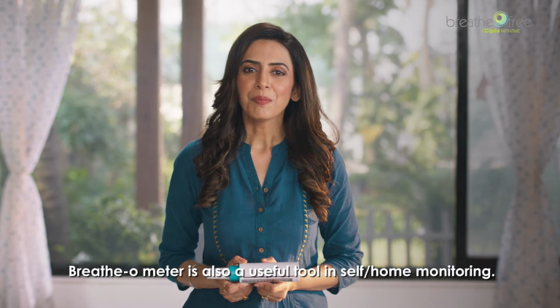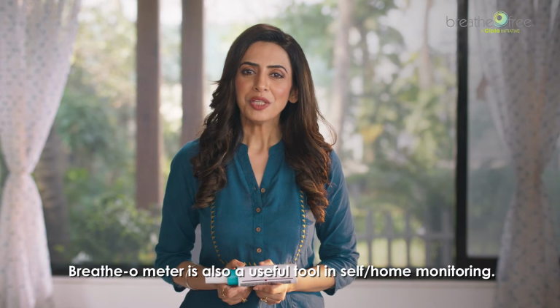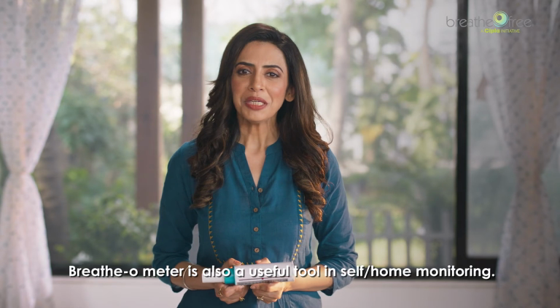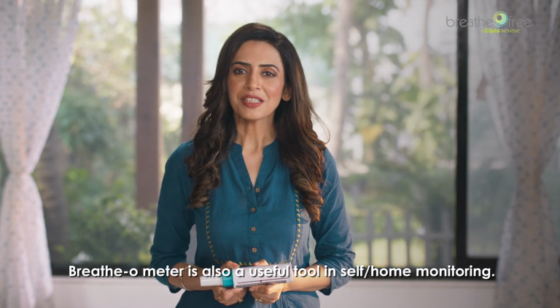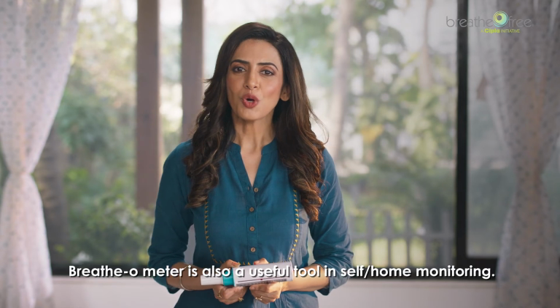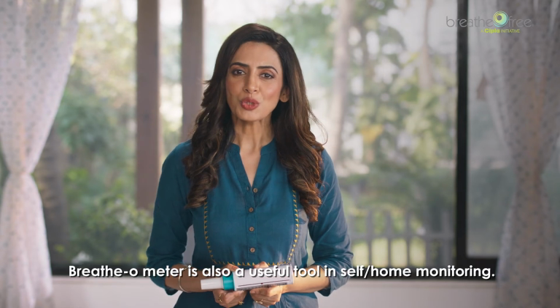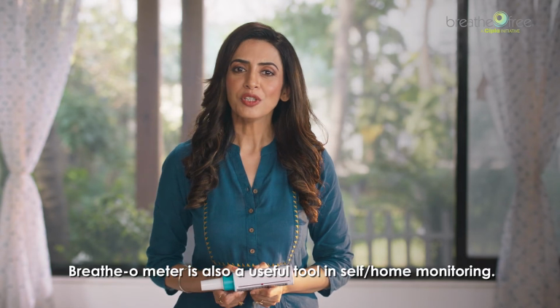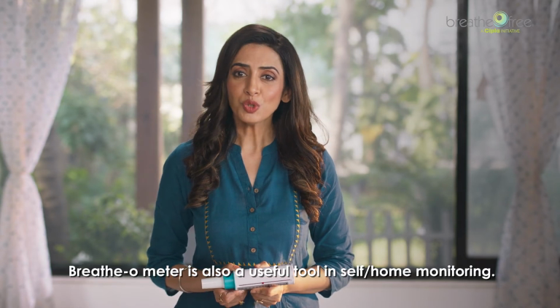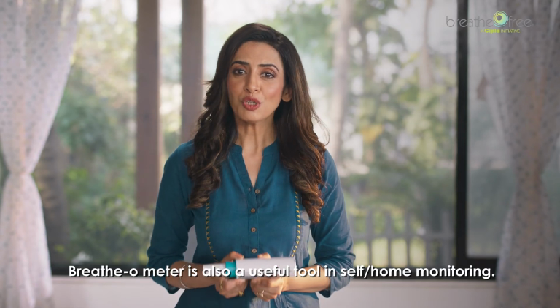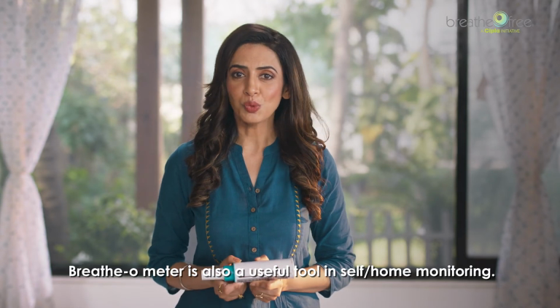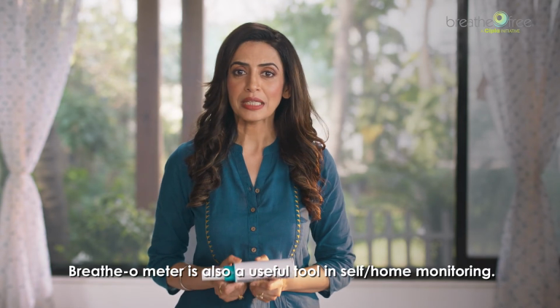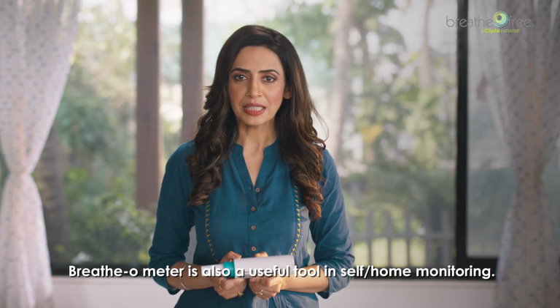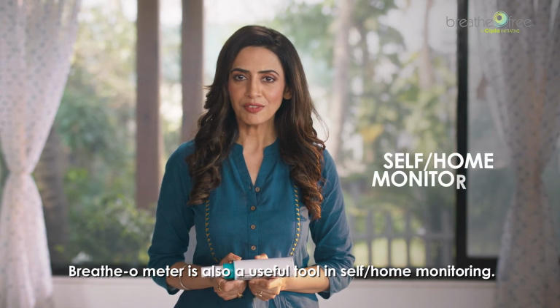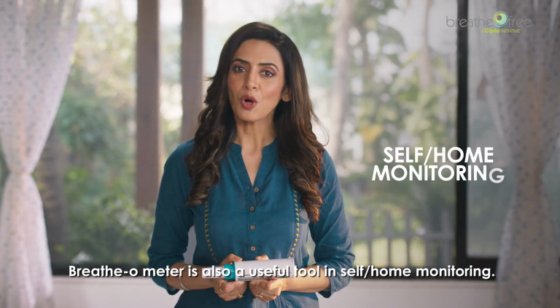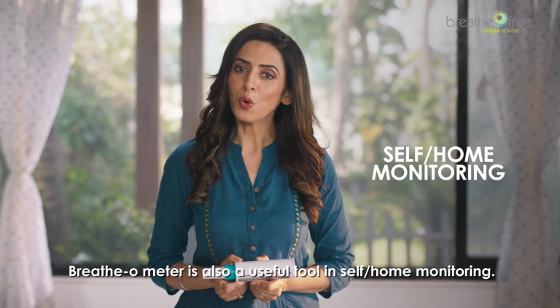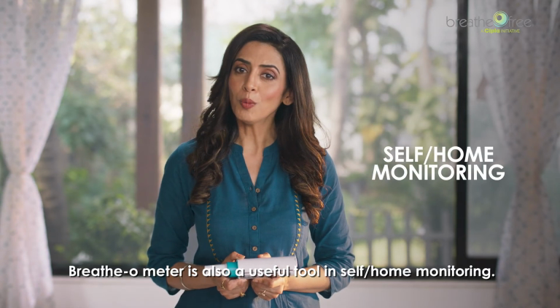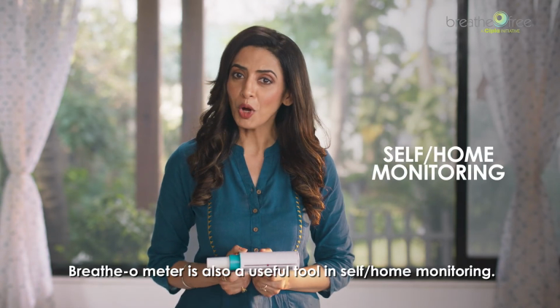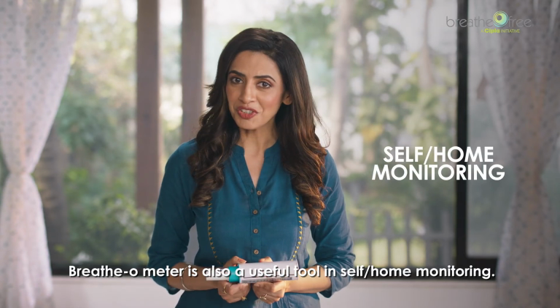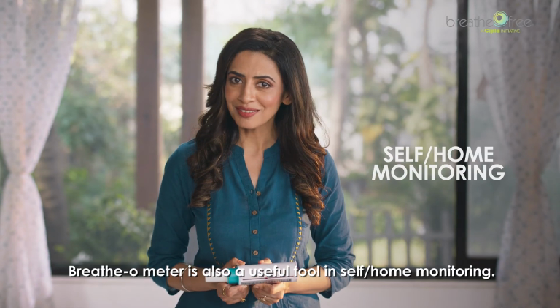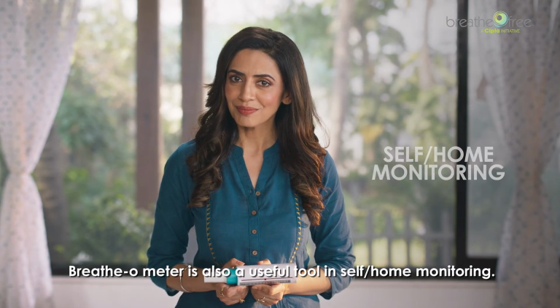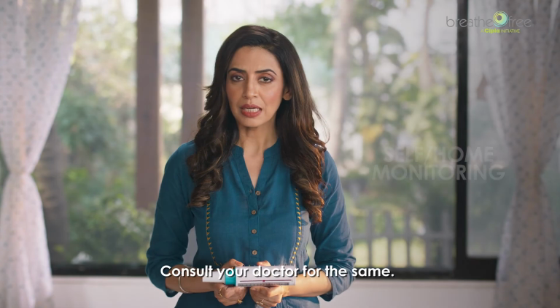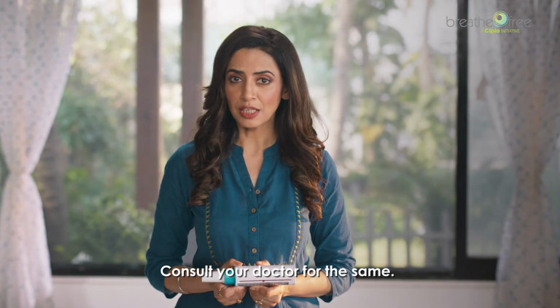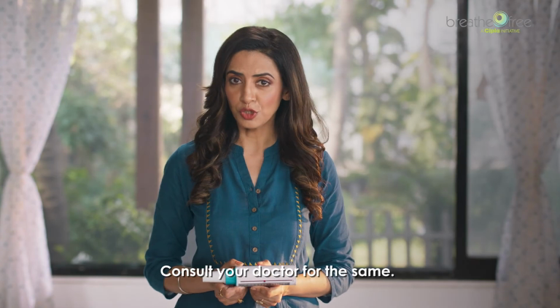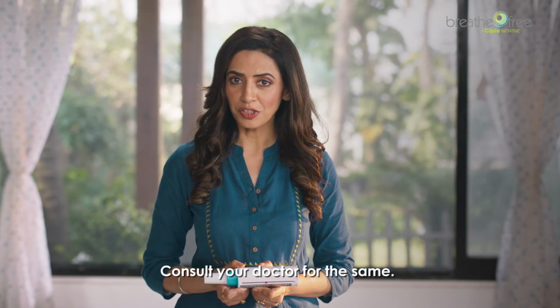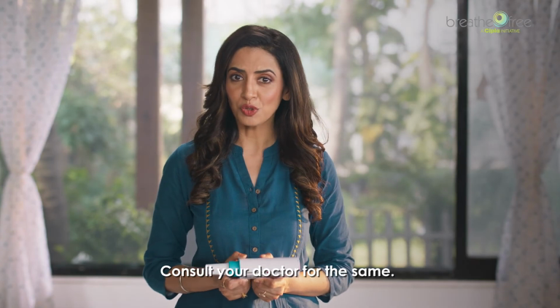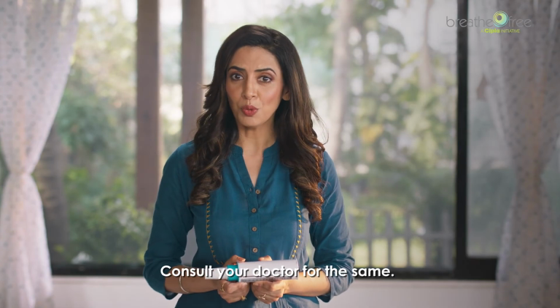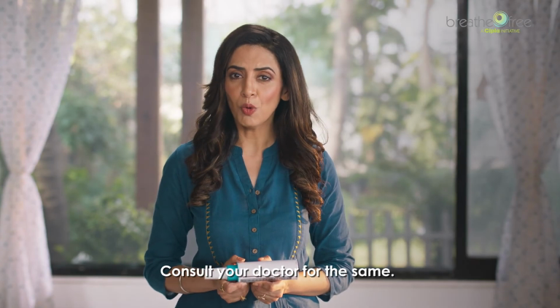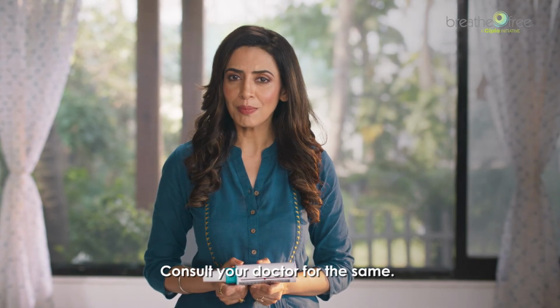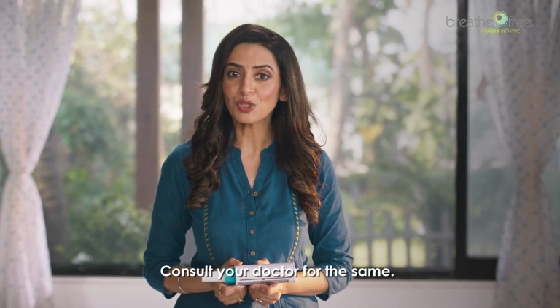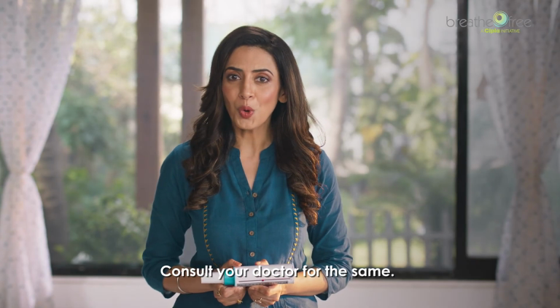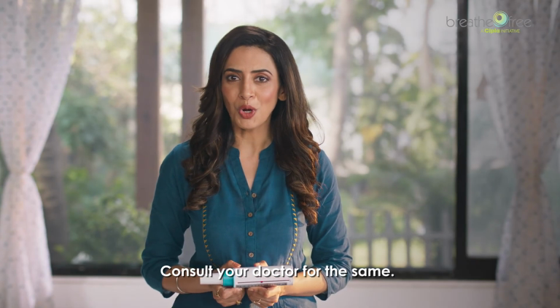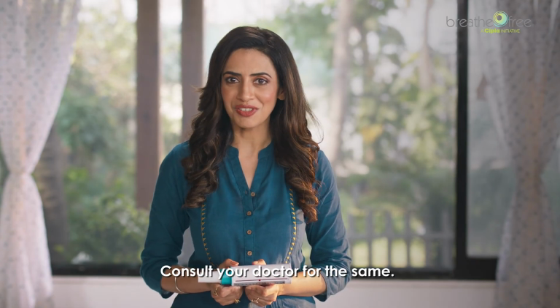The breathometer is also a useful tool in self or home monitoring. Consult your doctor to know more about home monitoring.